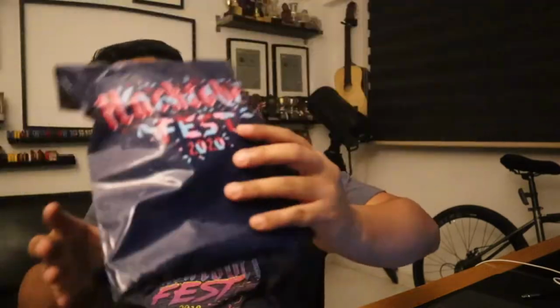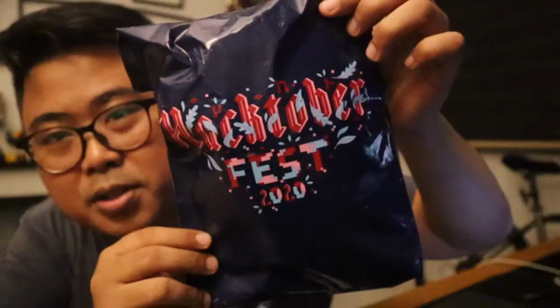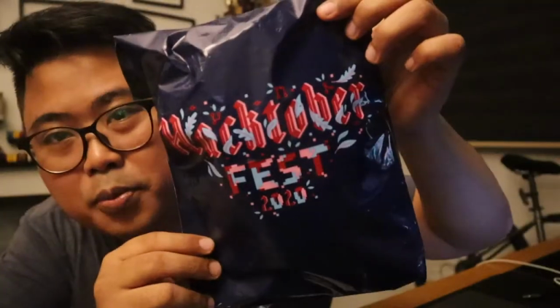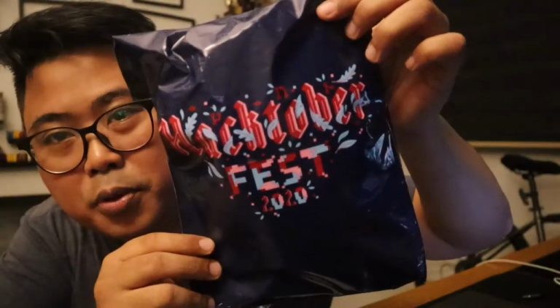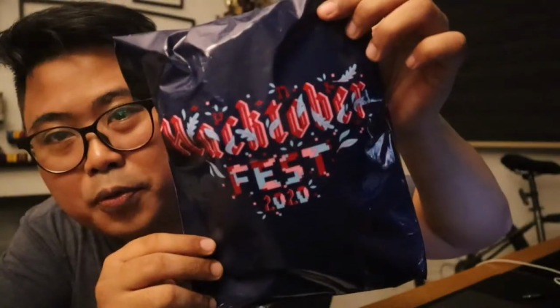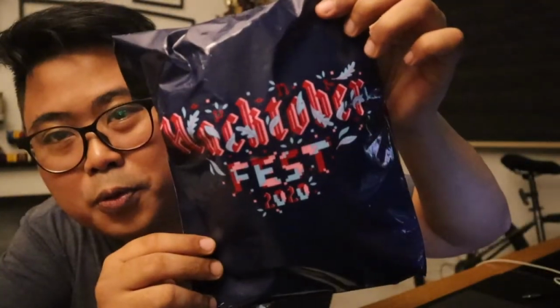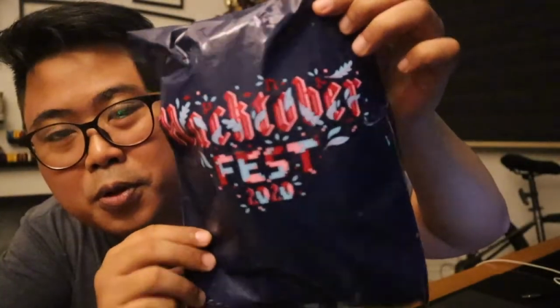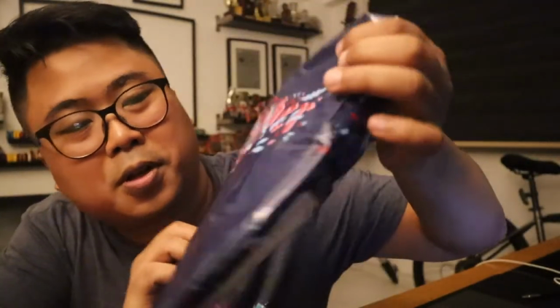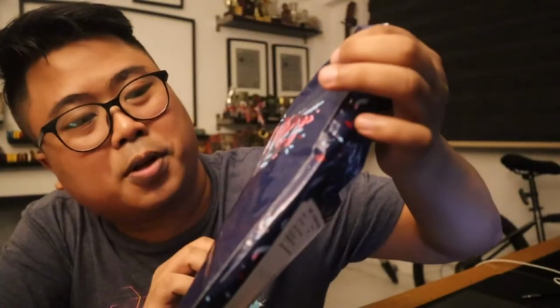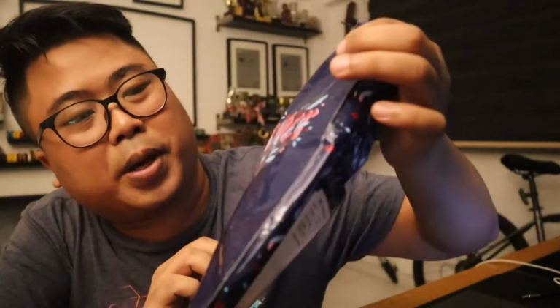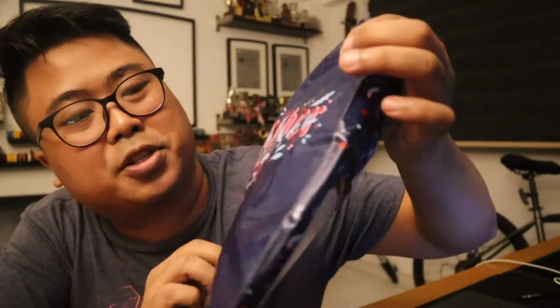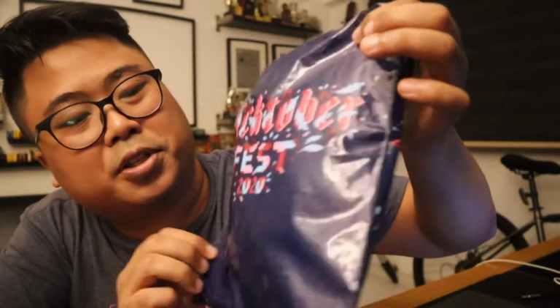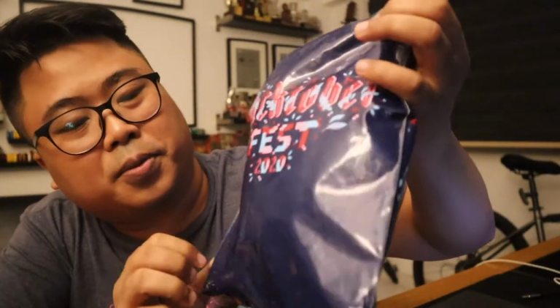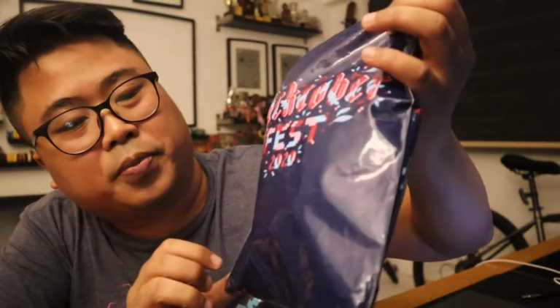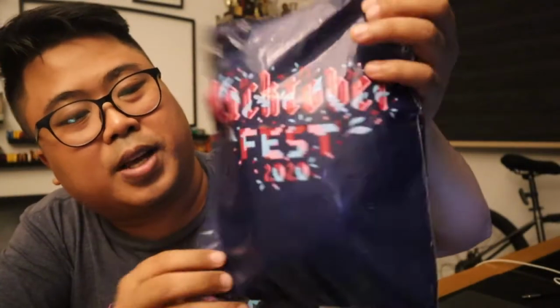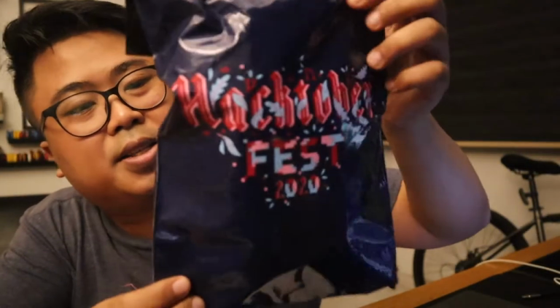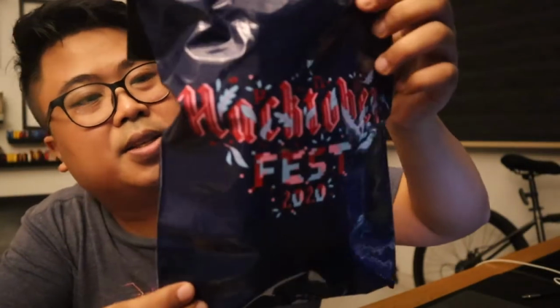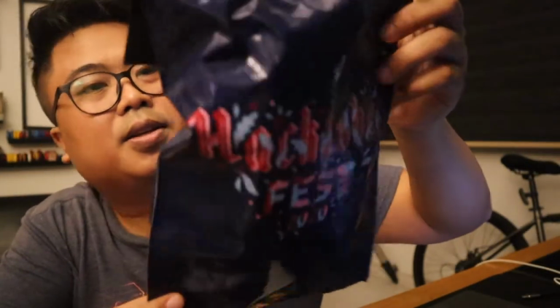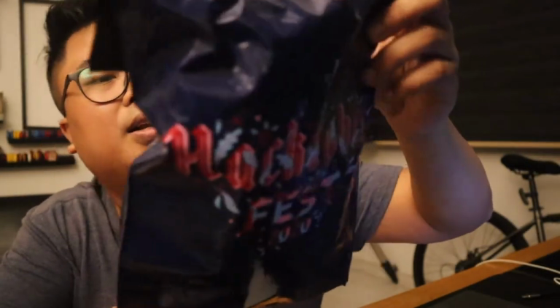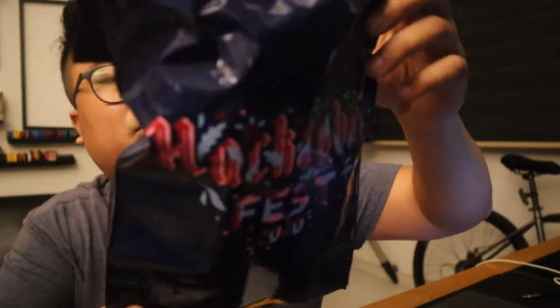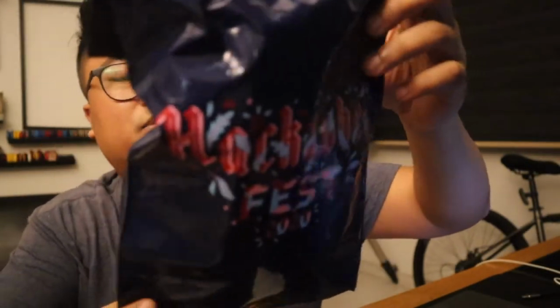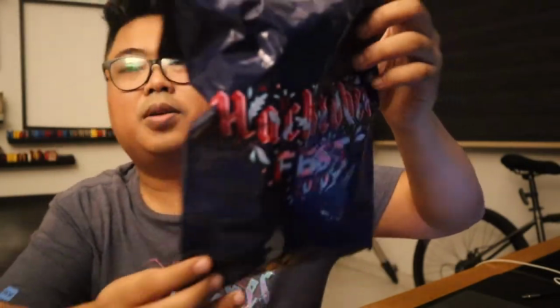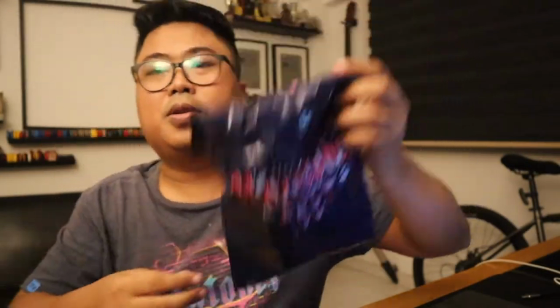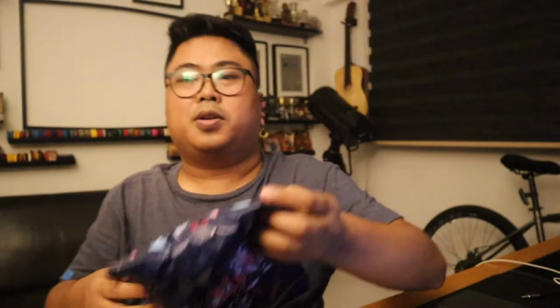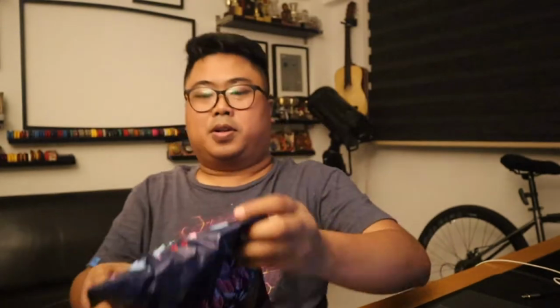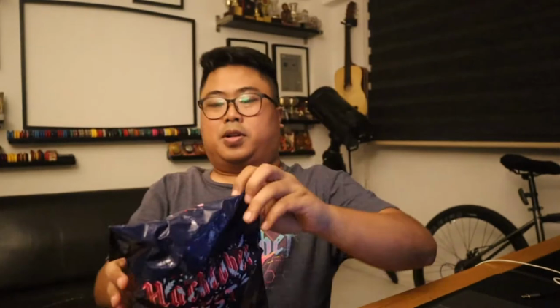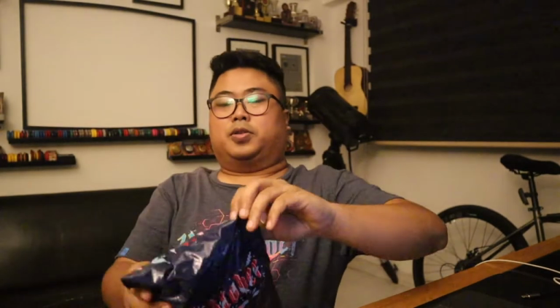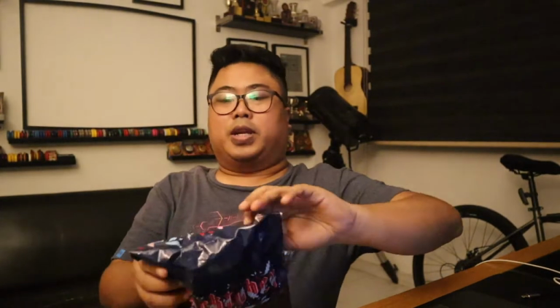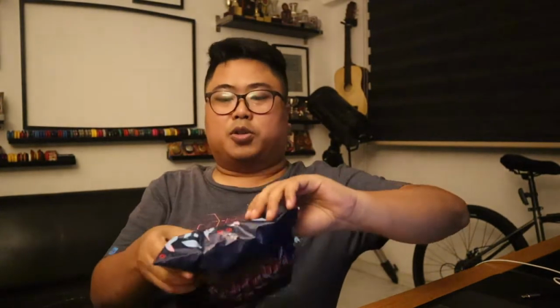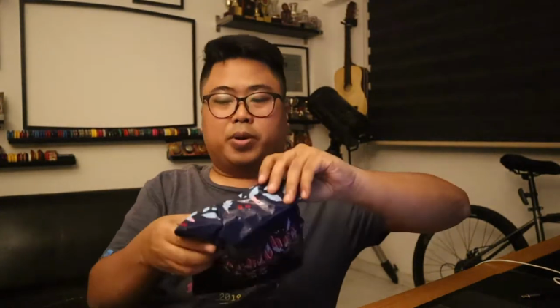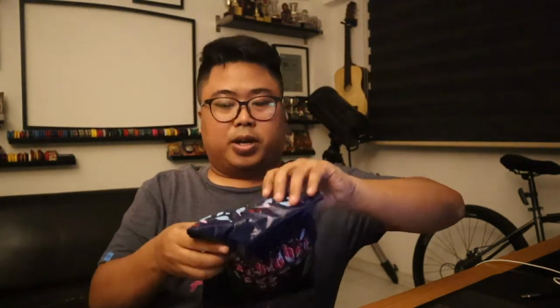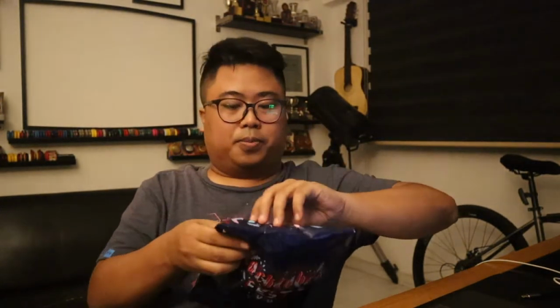This is a beautiful packaging. Nice color too. So let's open it up.